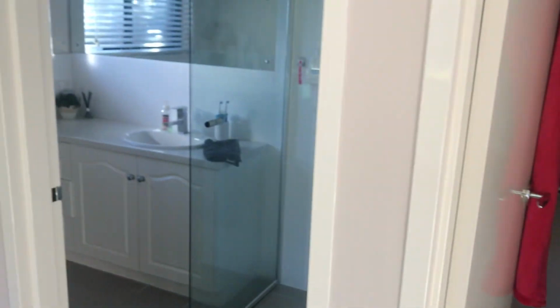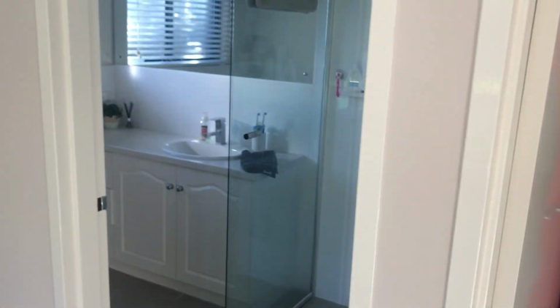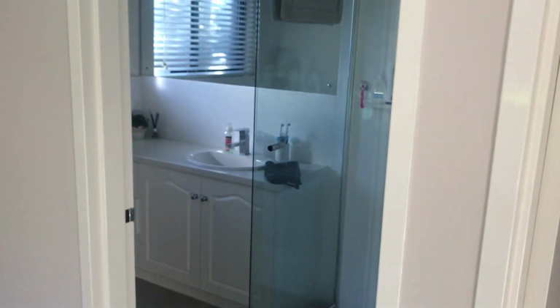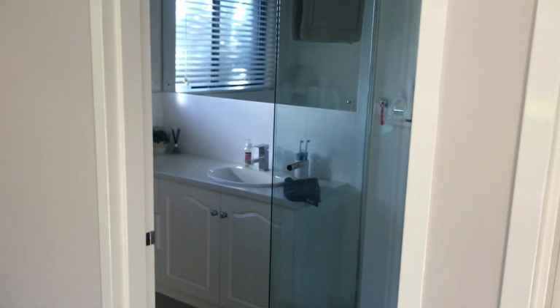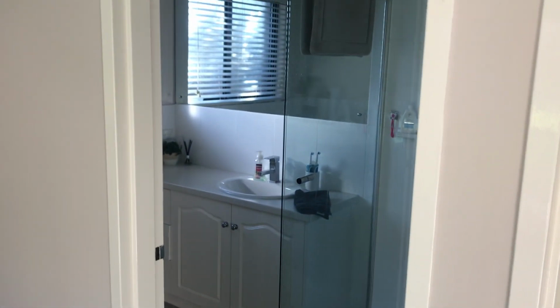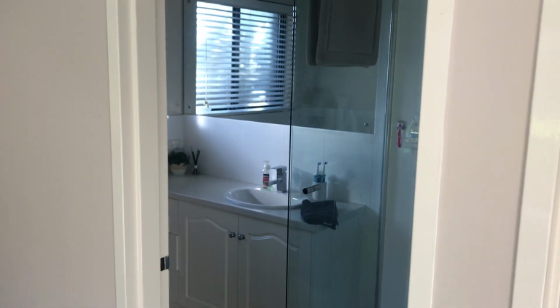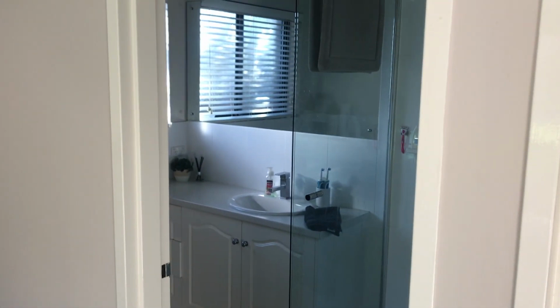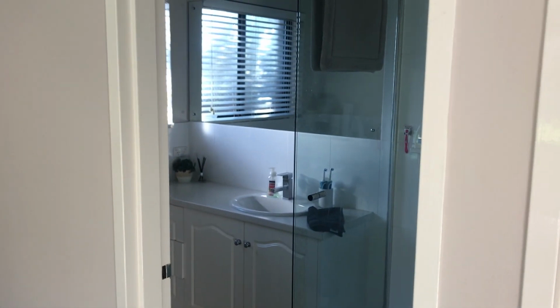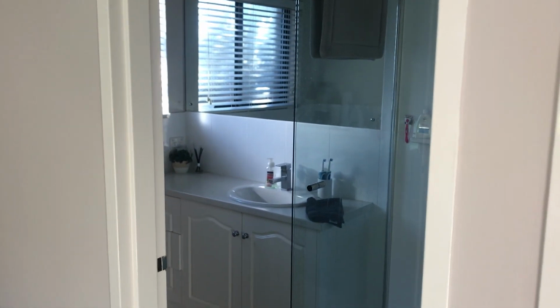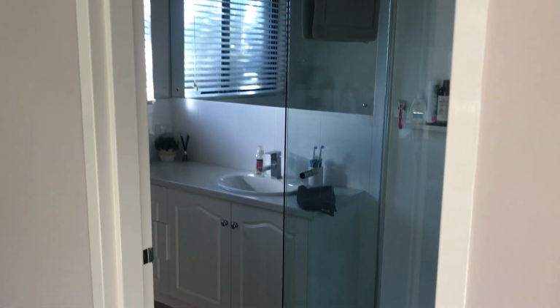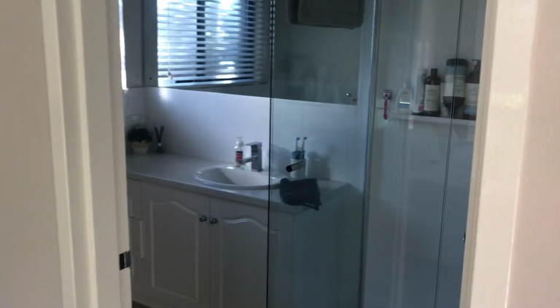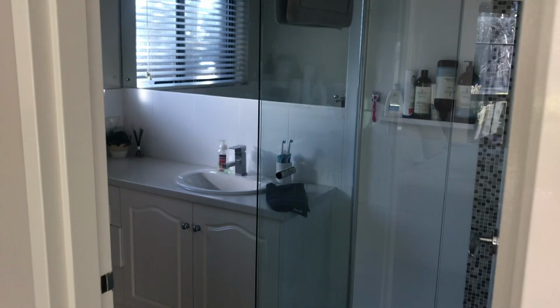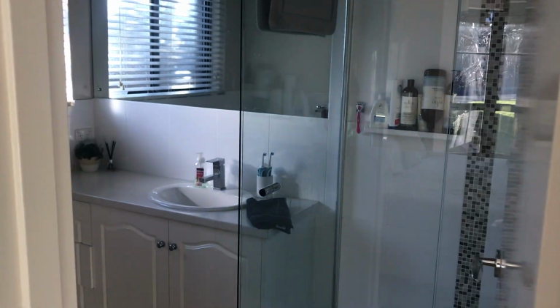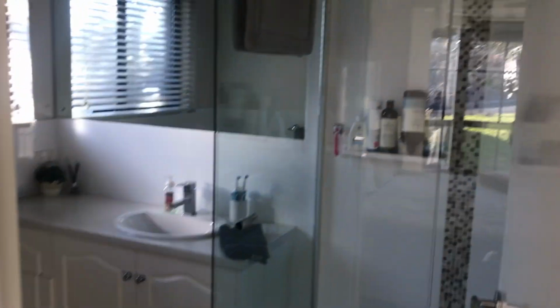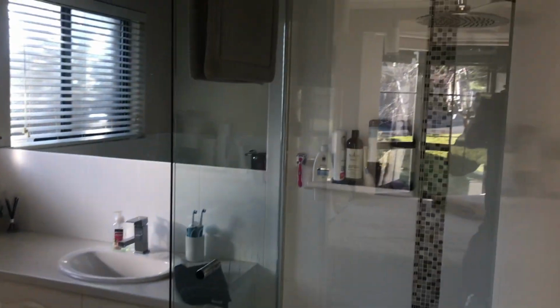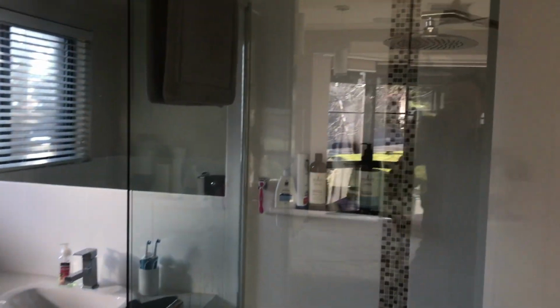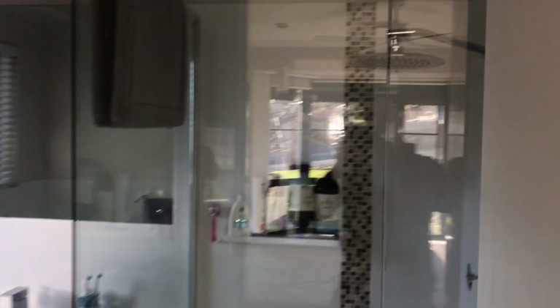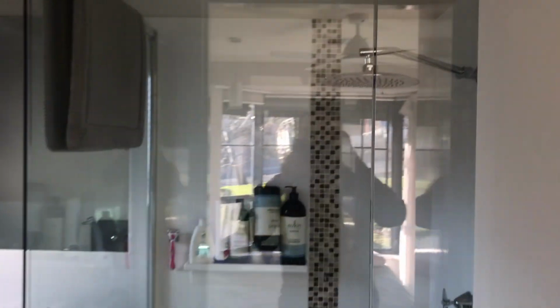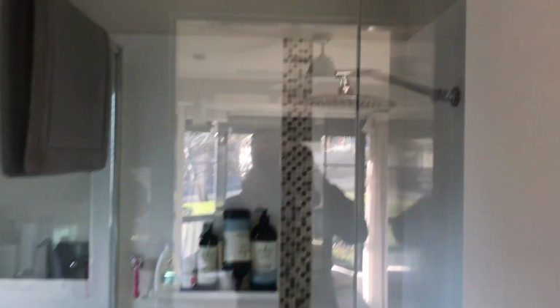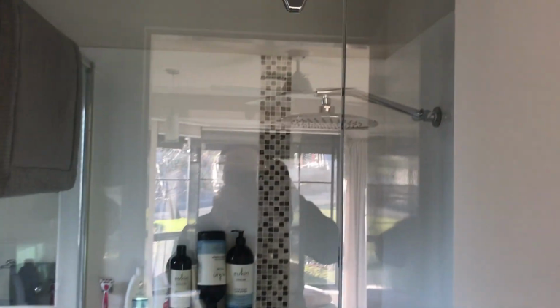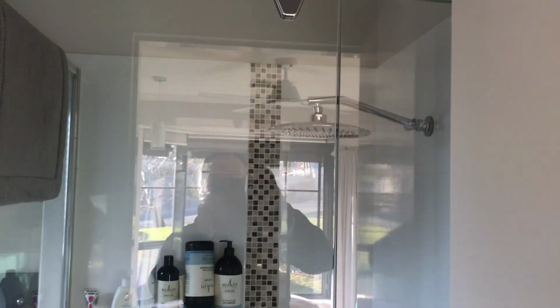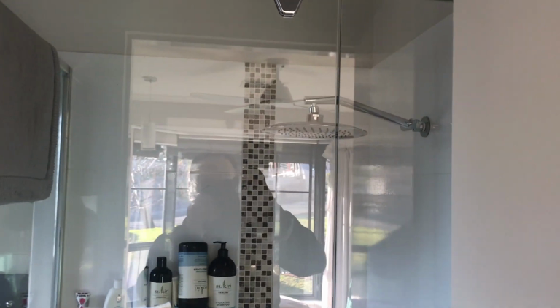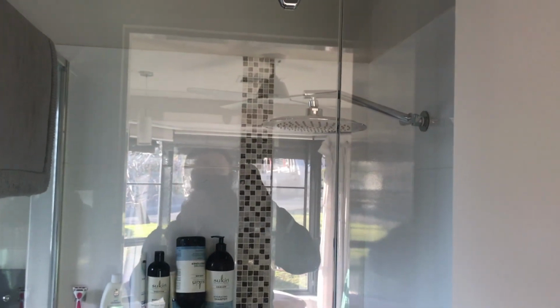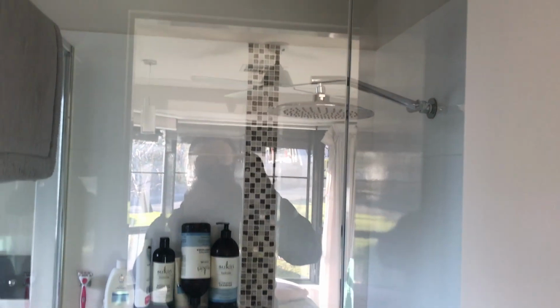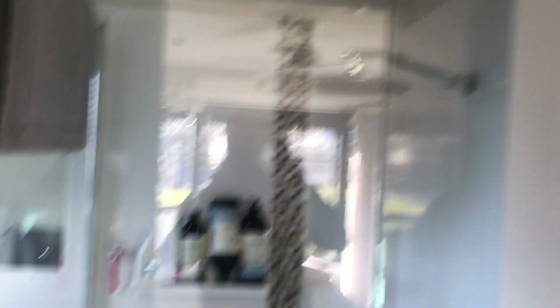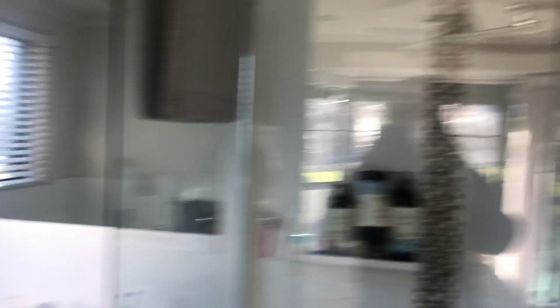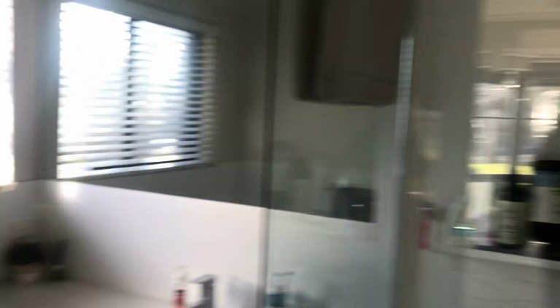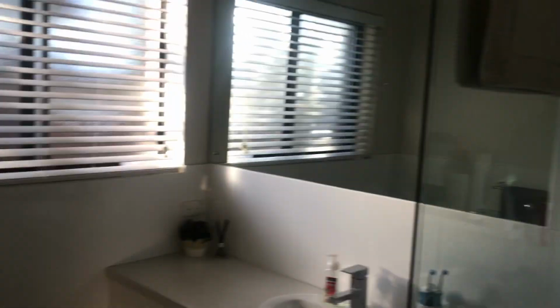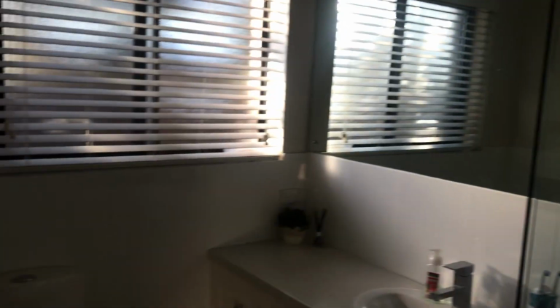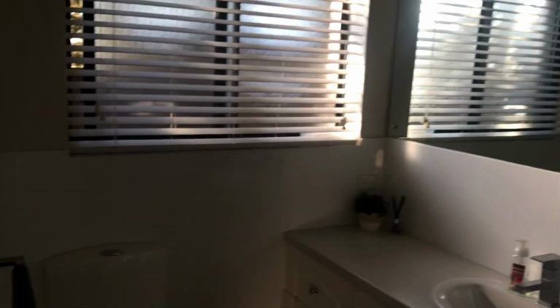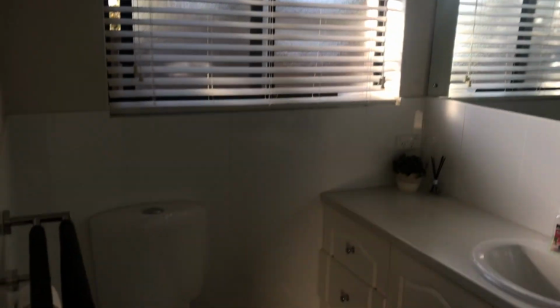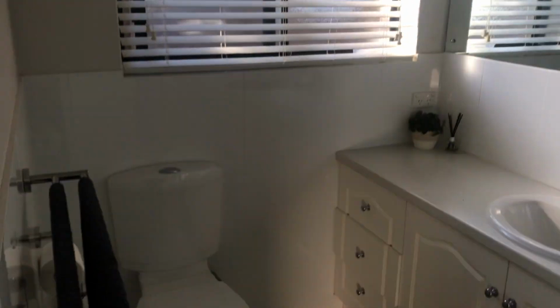This is the ensuite - it has a really nice big shower head which I love. It's quite nice.